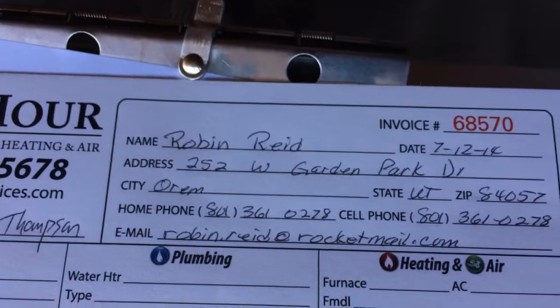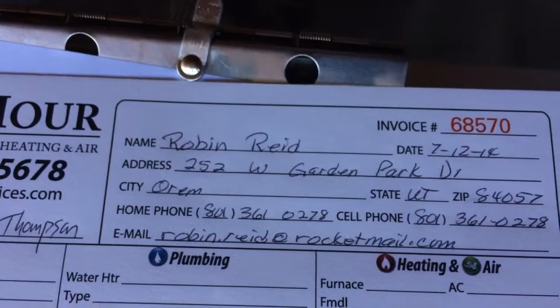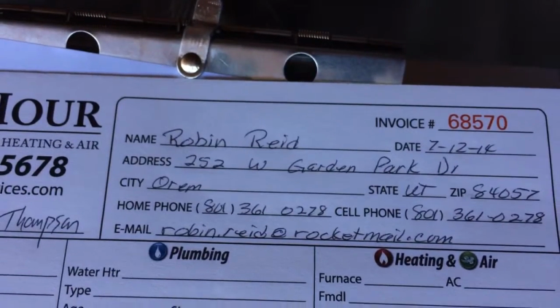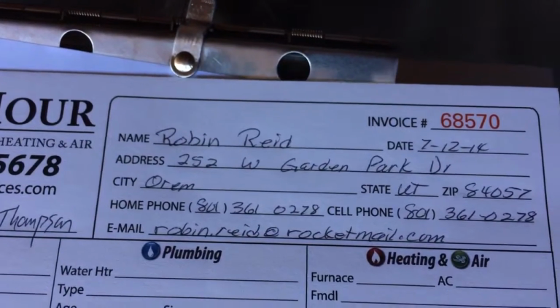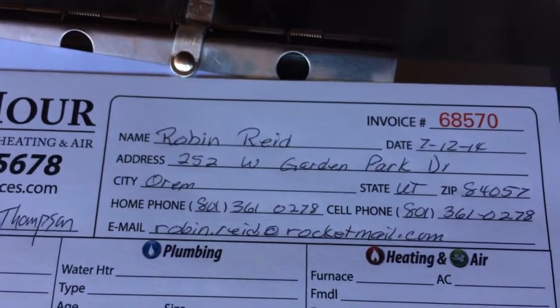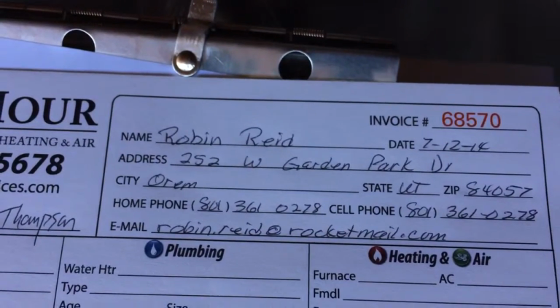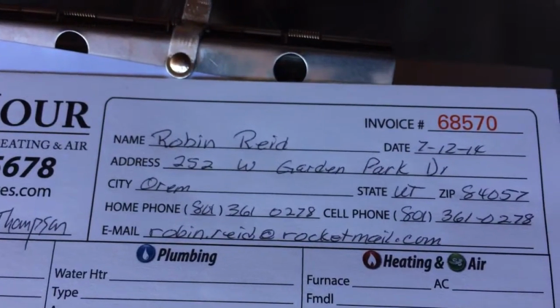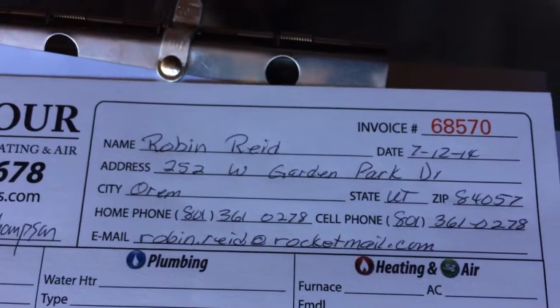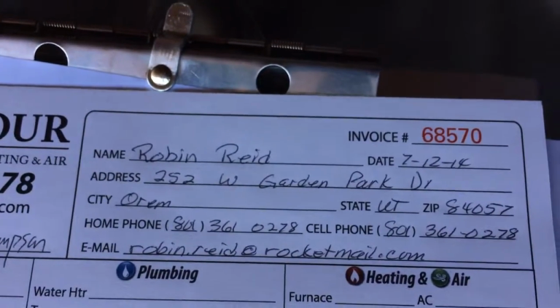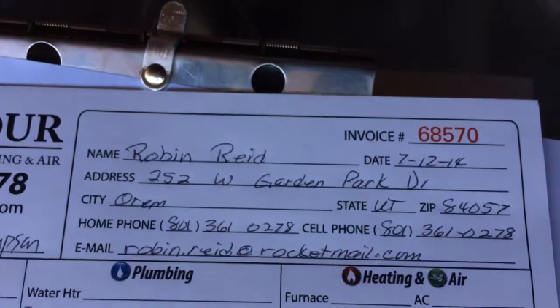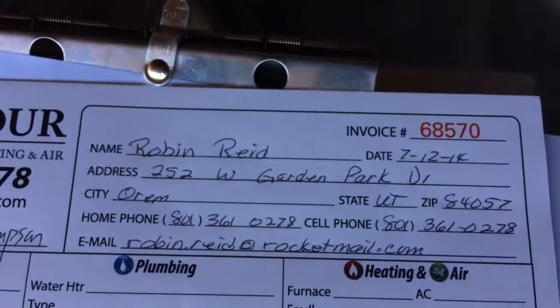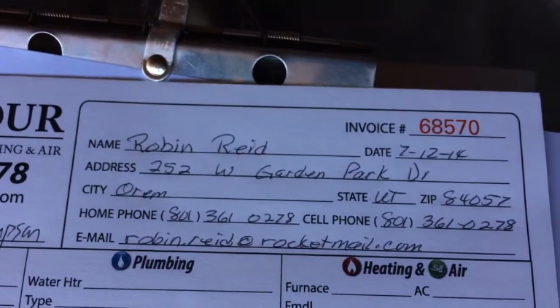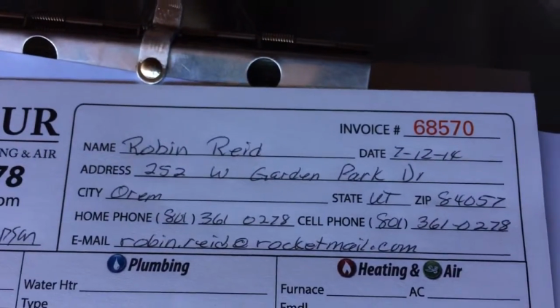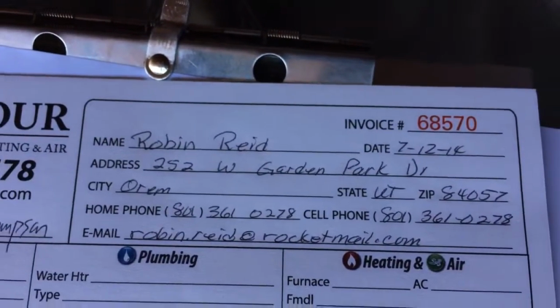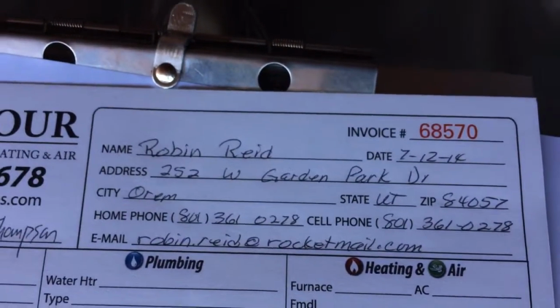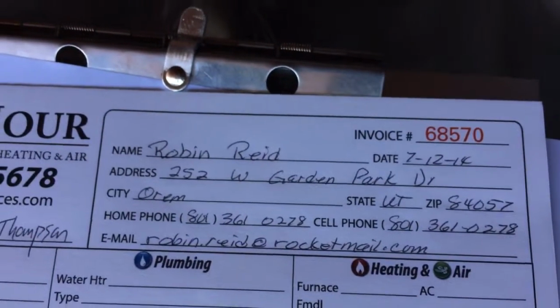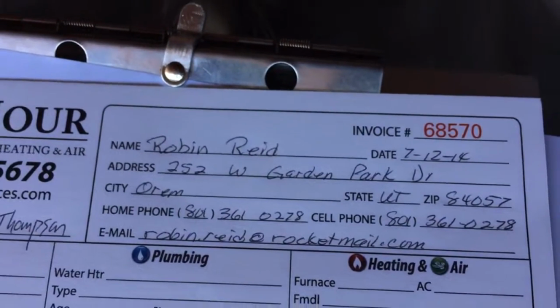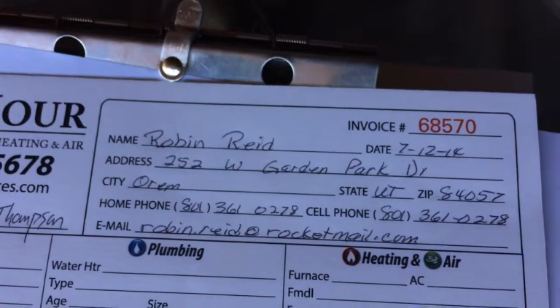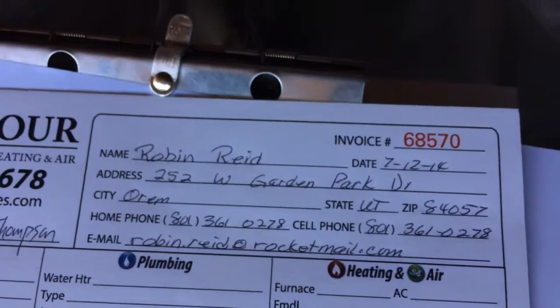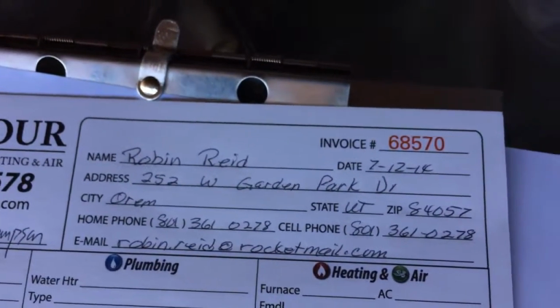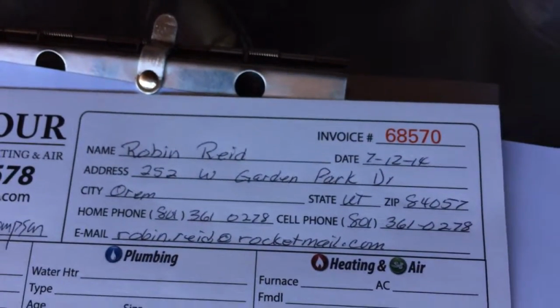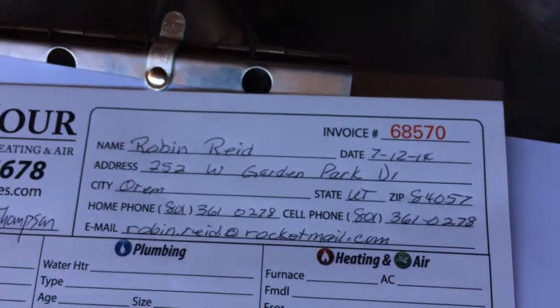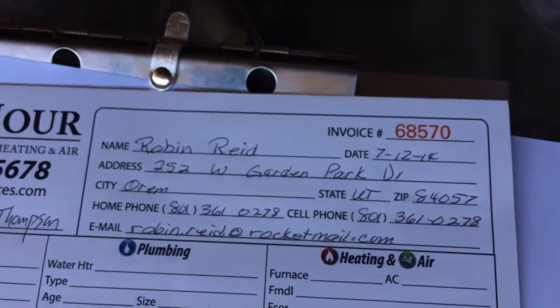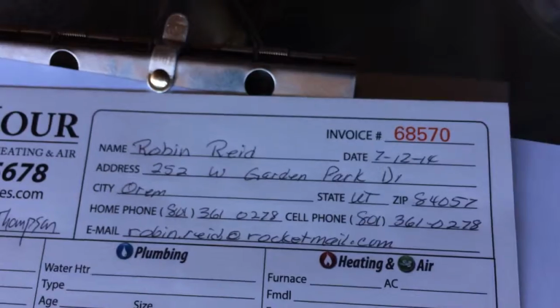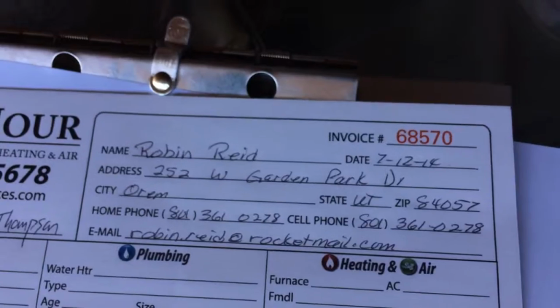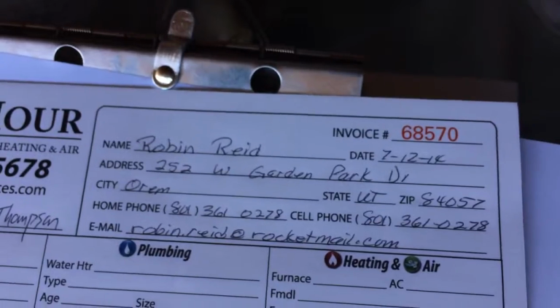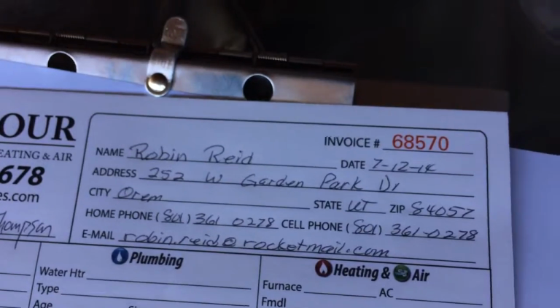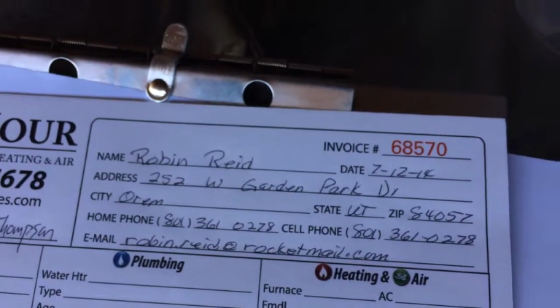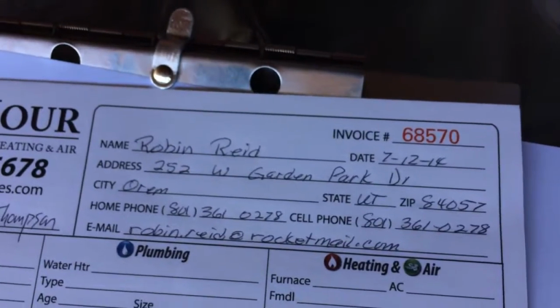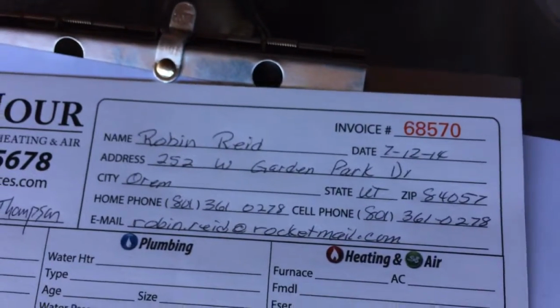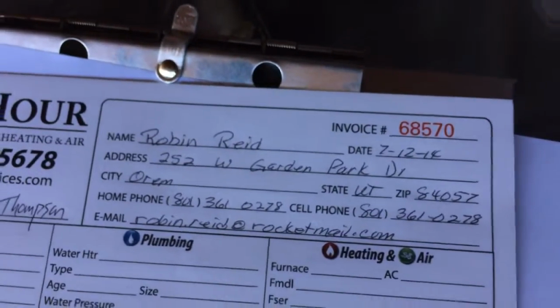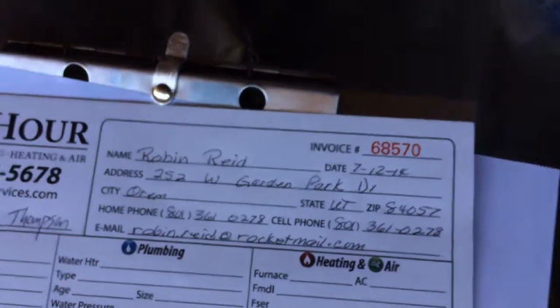Here we are at Robin Reed's house. We're going to be doing a full system install out here. Let me walk you through what we've got going on.